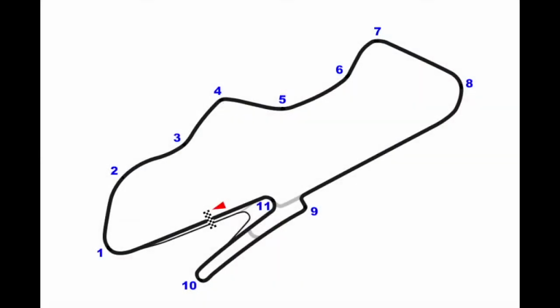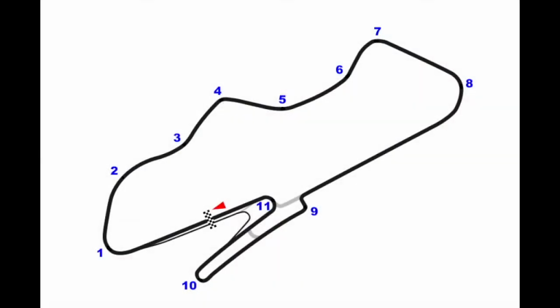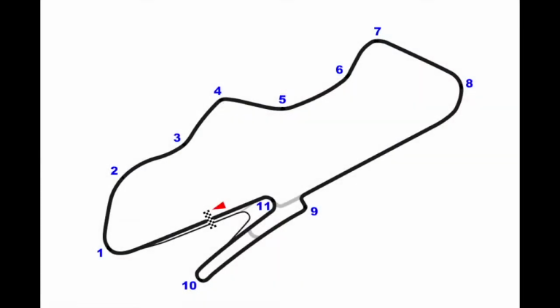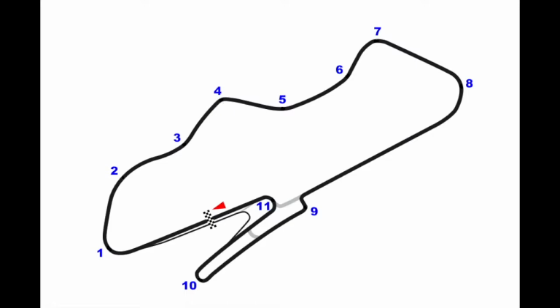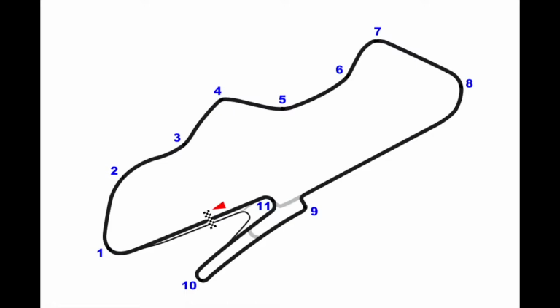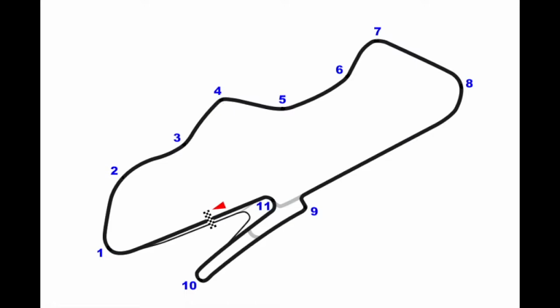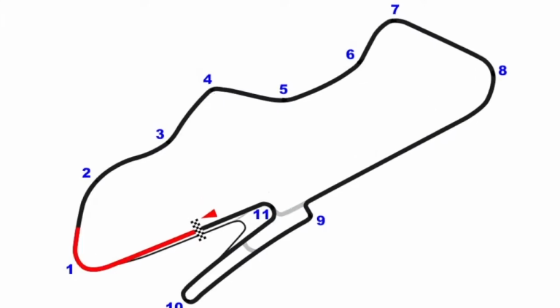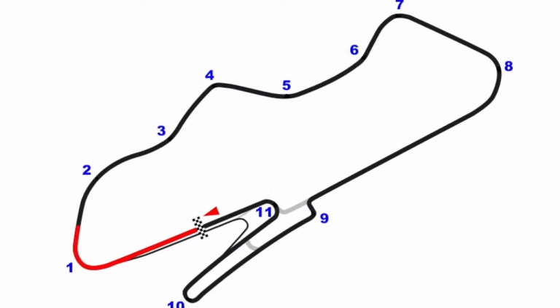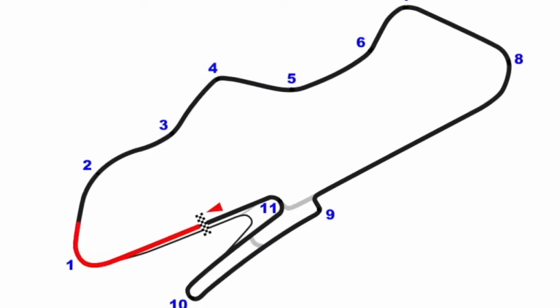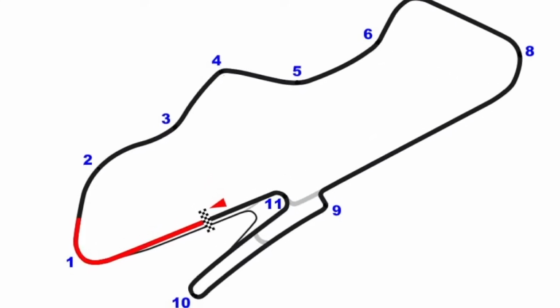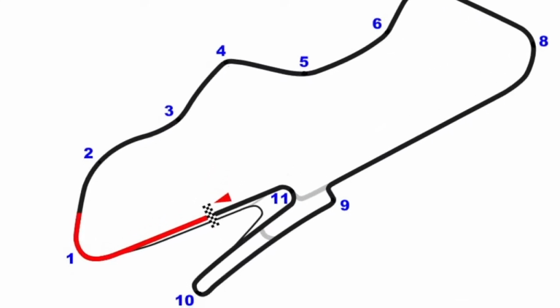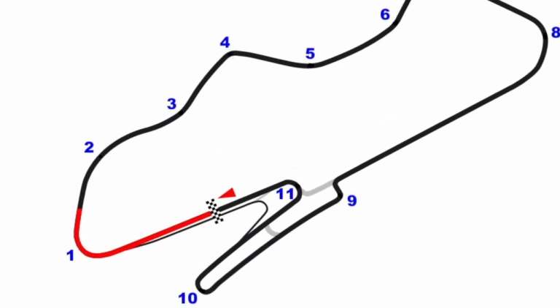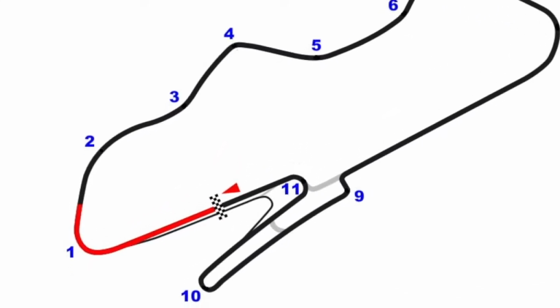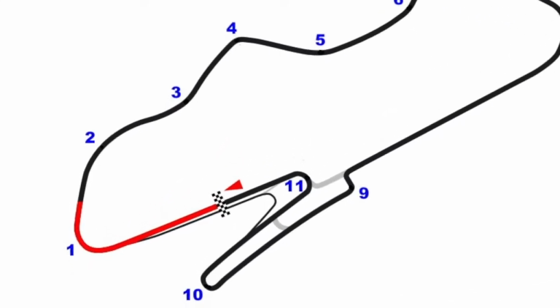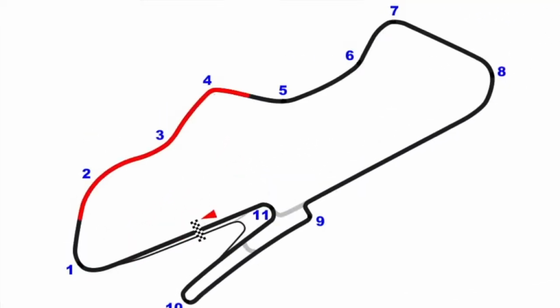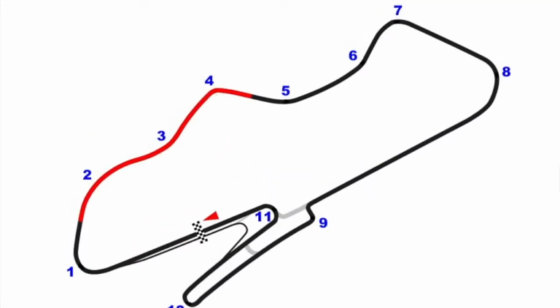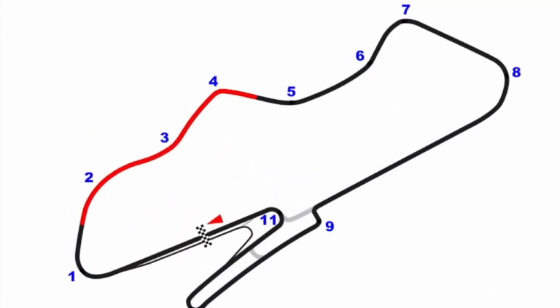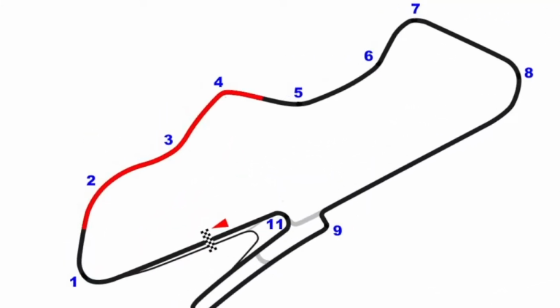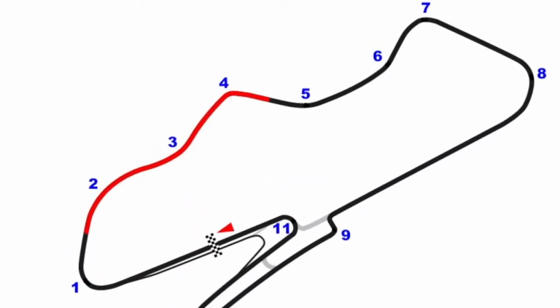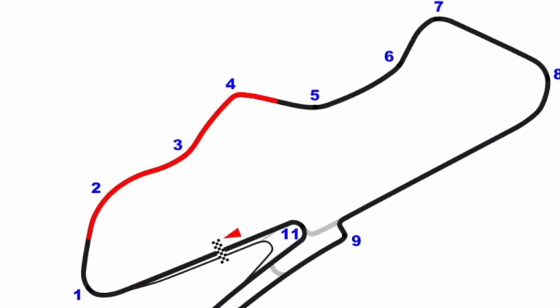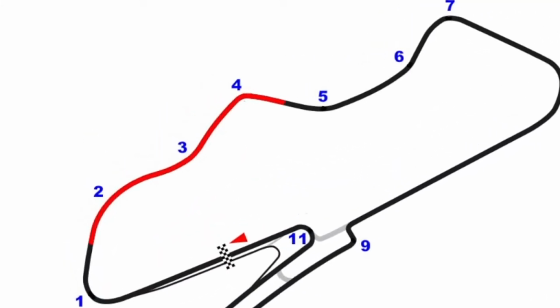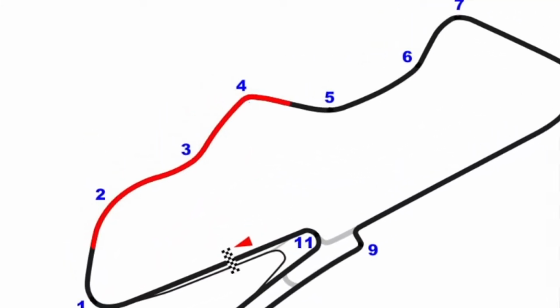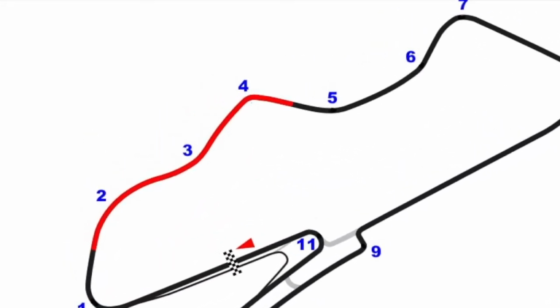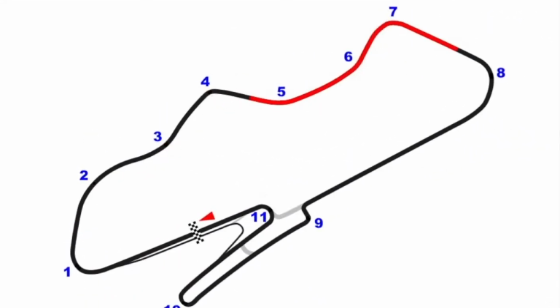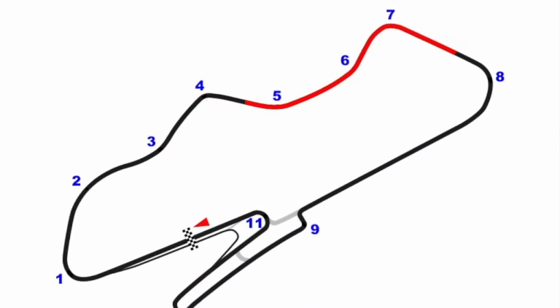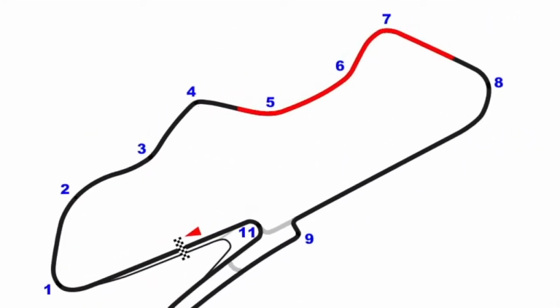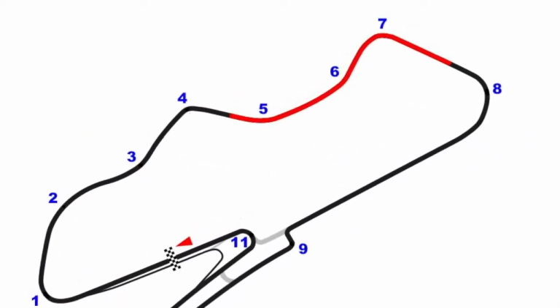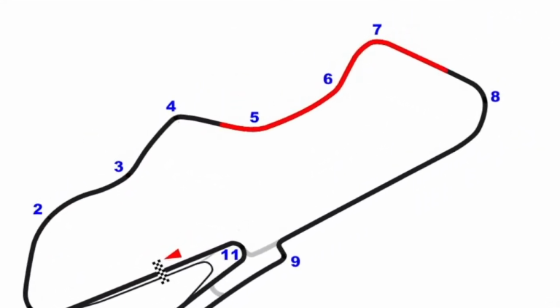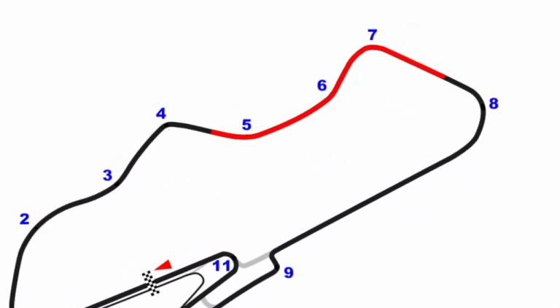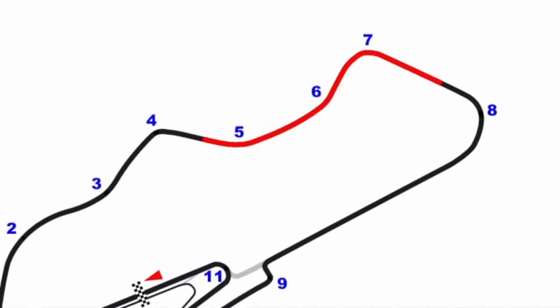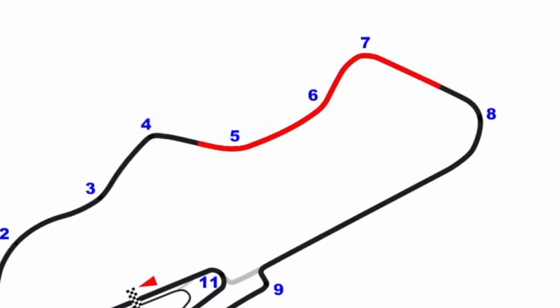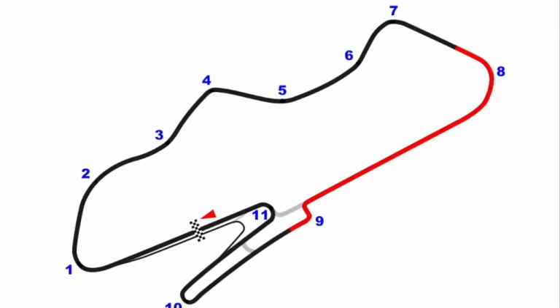Welcome to Donington Park. To help explain how I ride the circuit, I've broken it up into 5 sections.